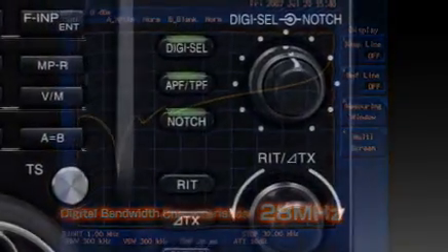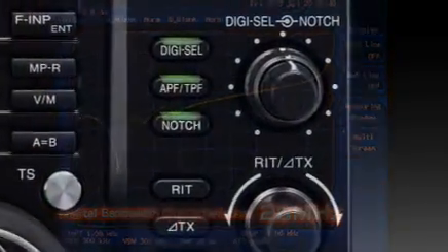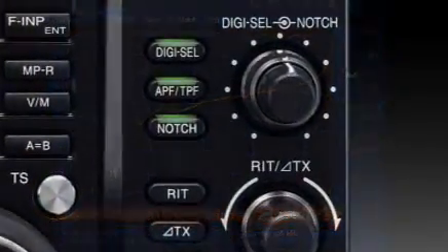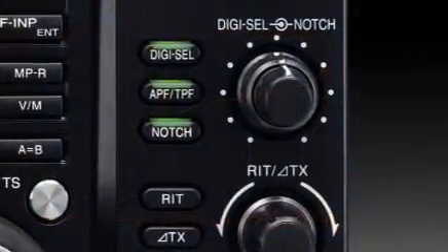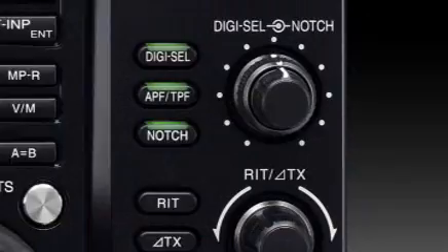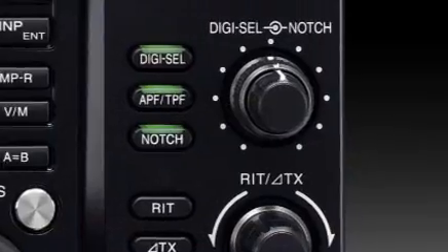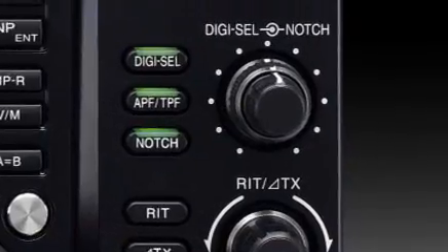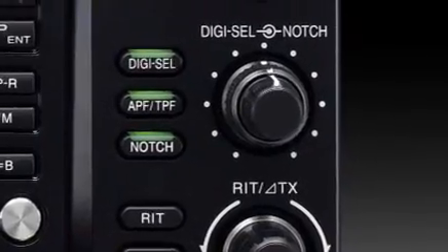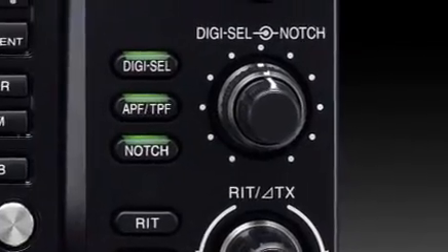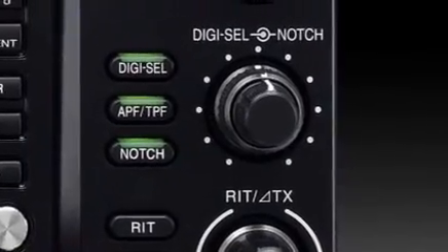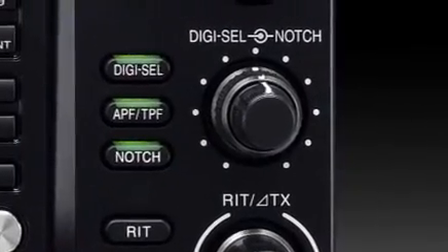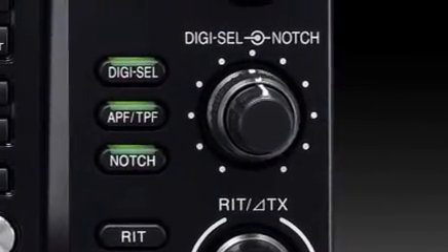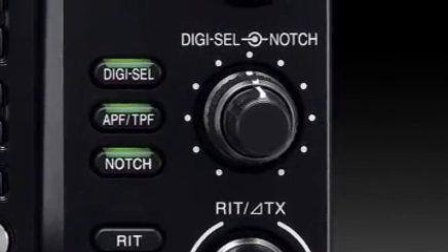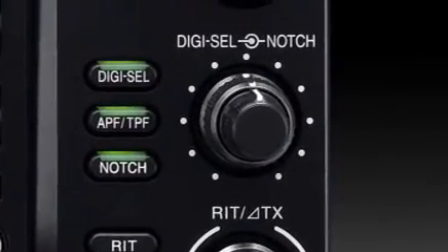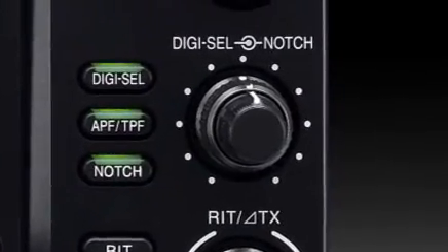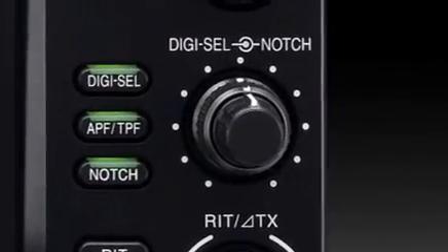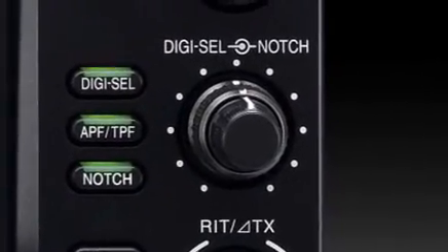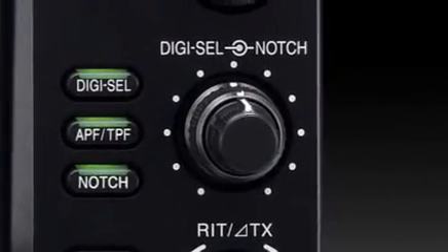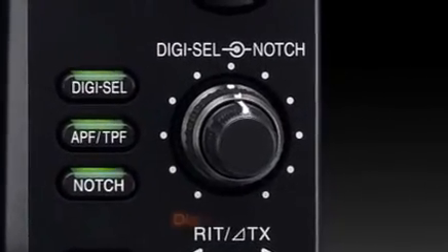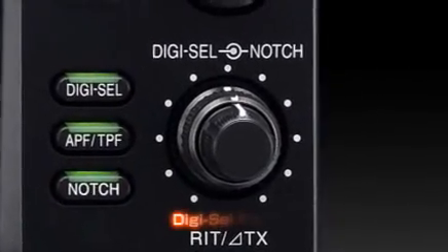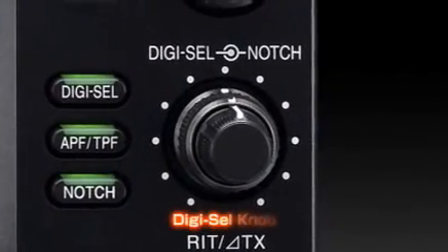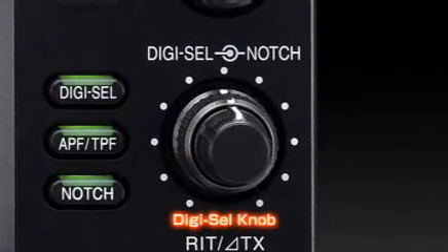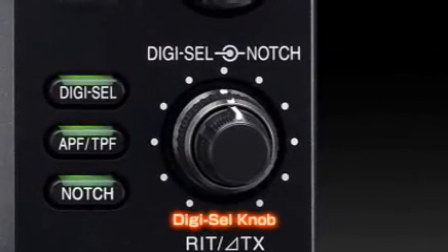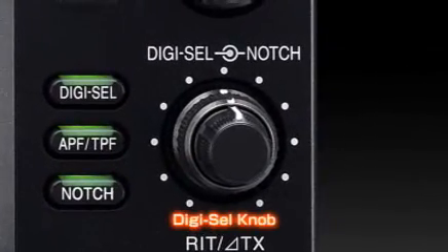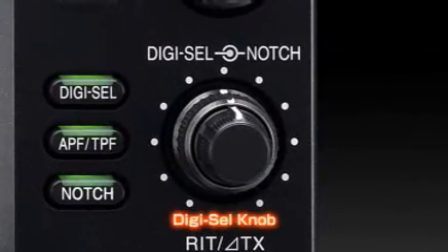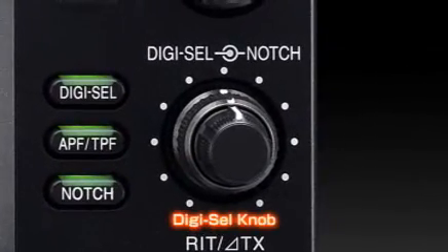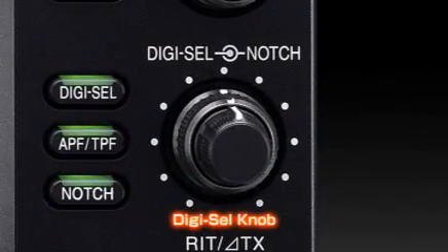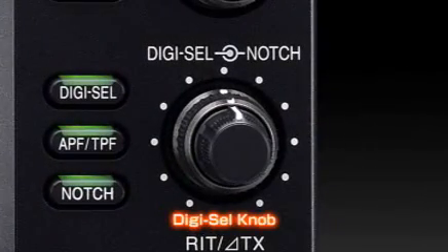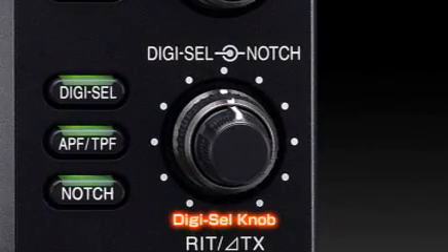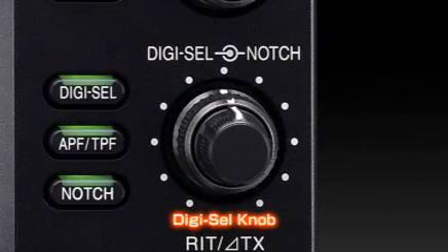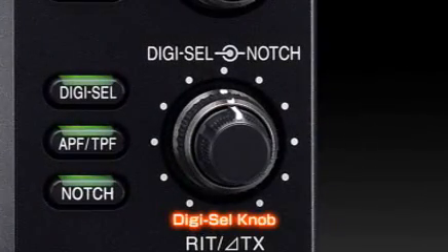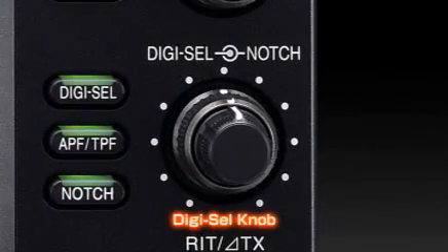The center frequency of the preselector is manually adjustable from the DigiCell tuning knob on the front panel.